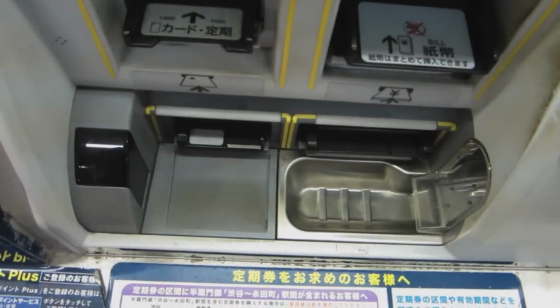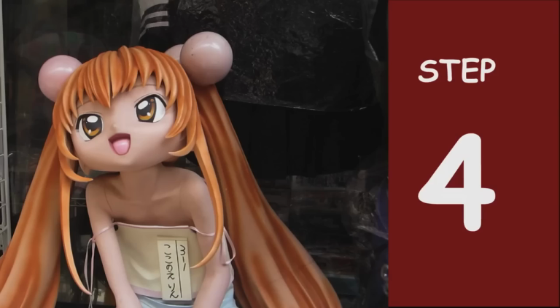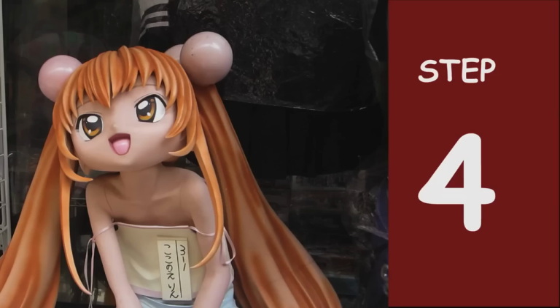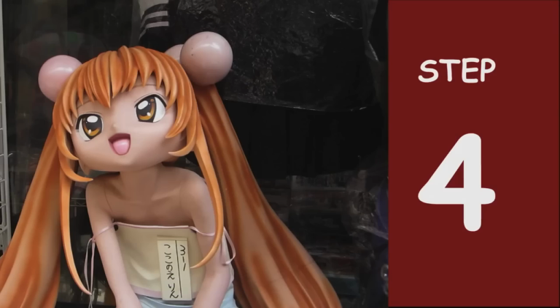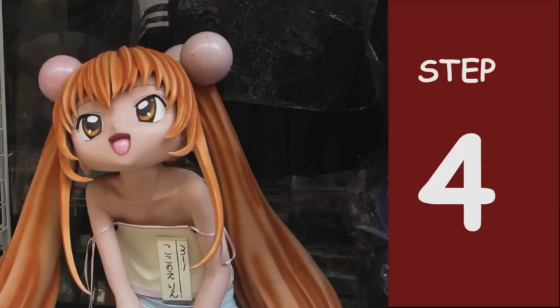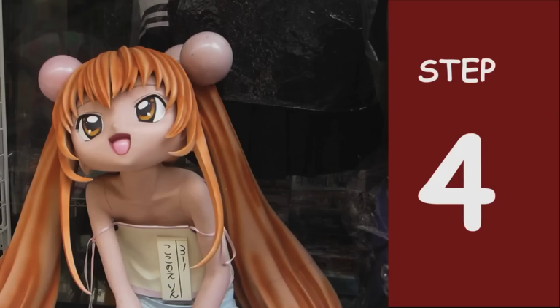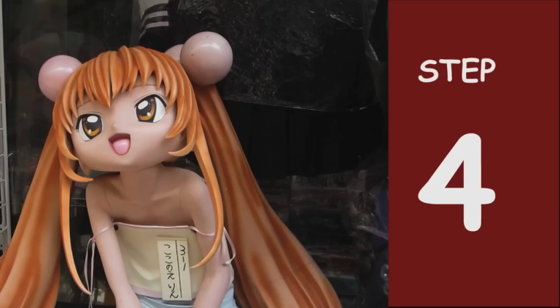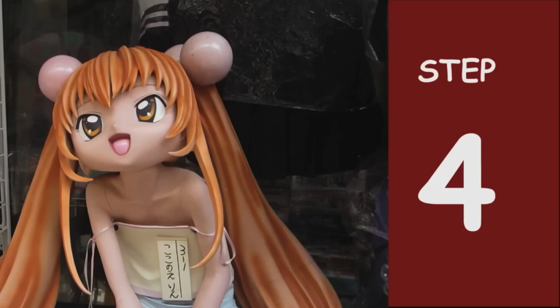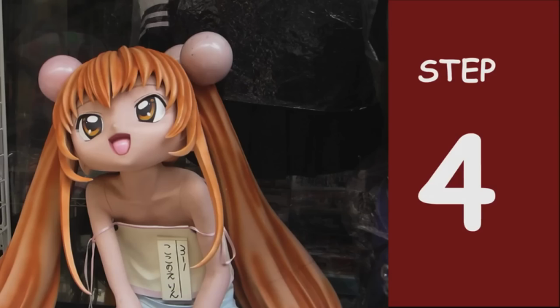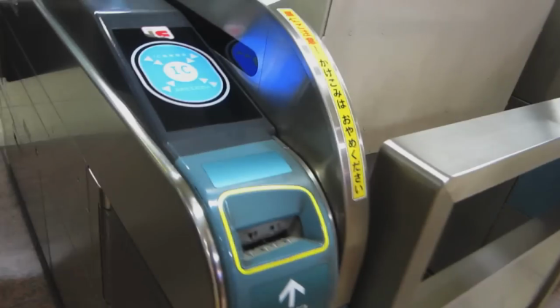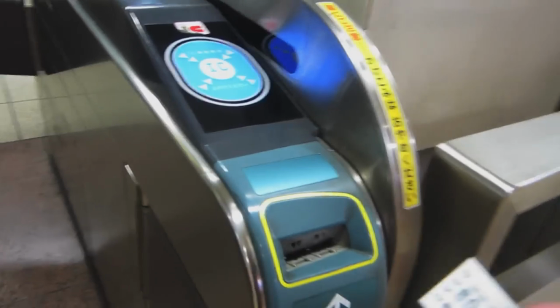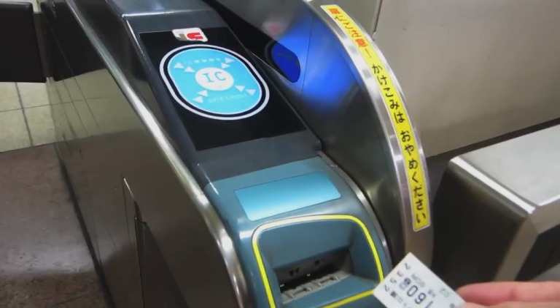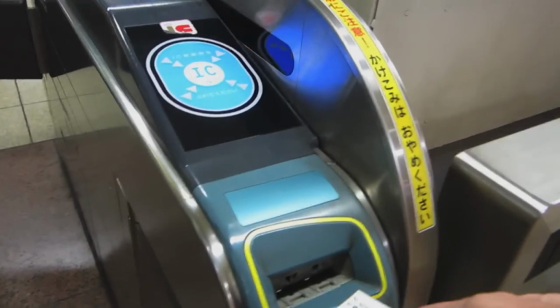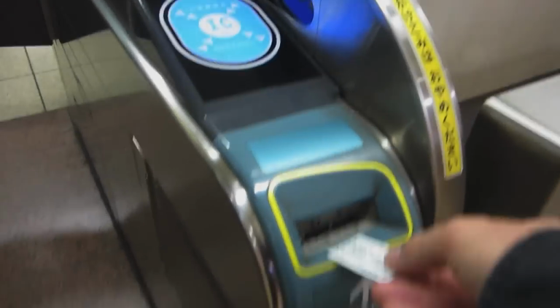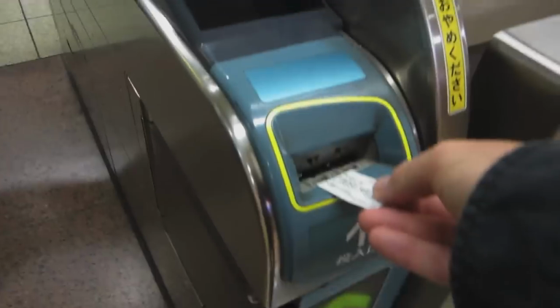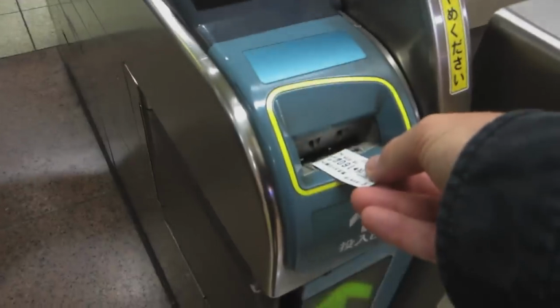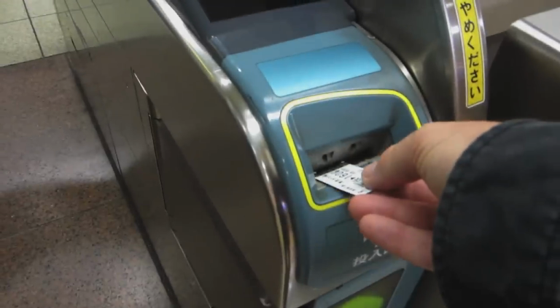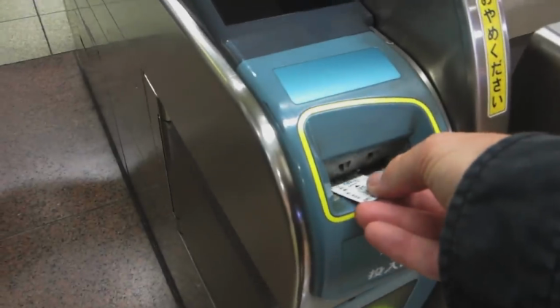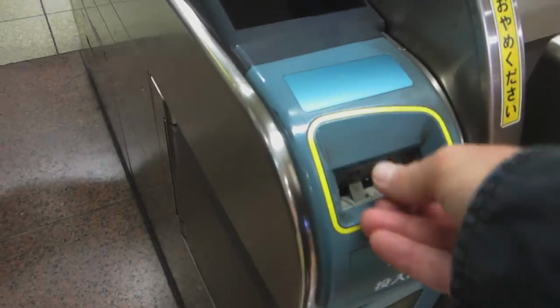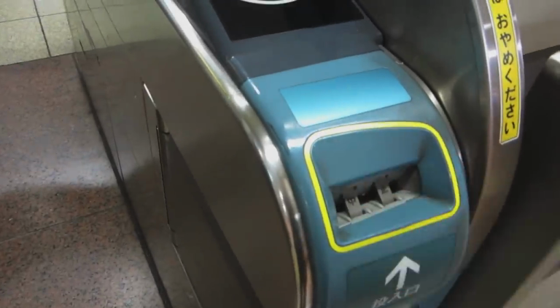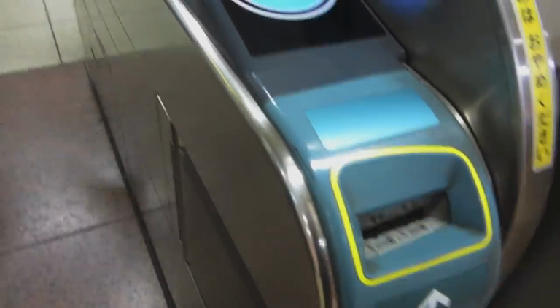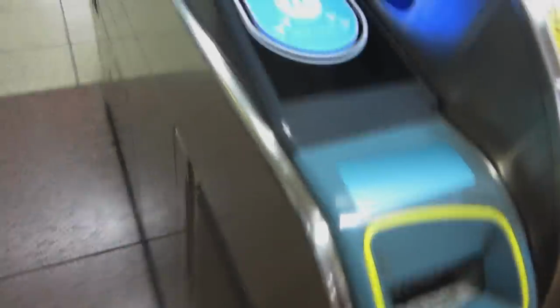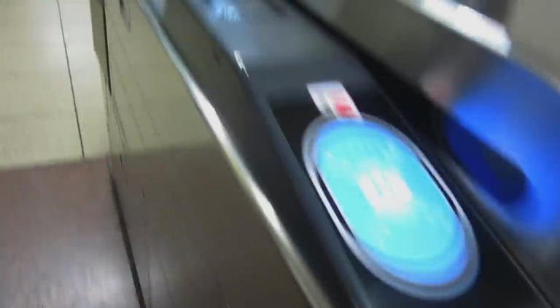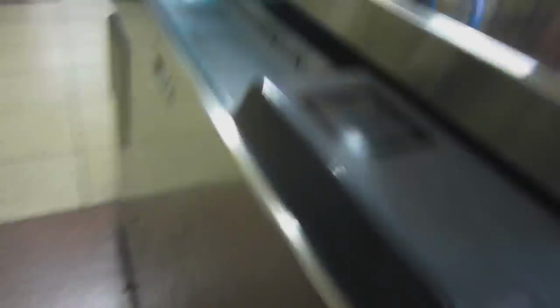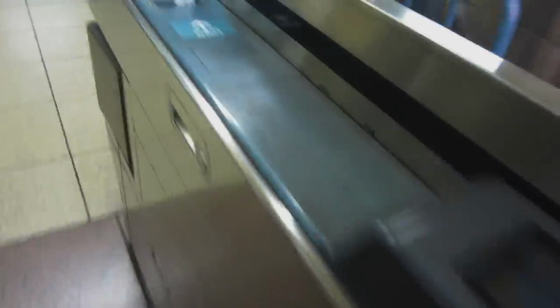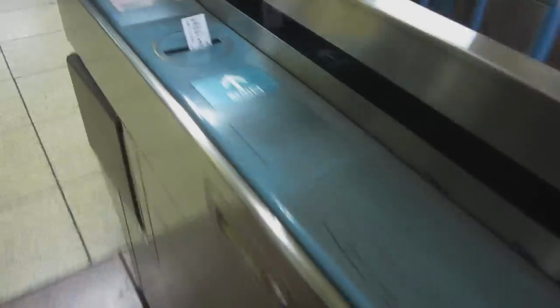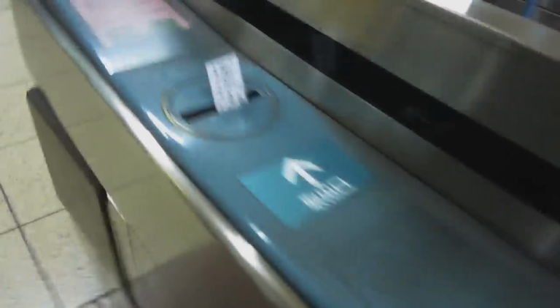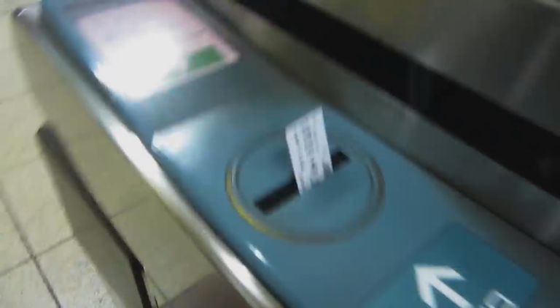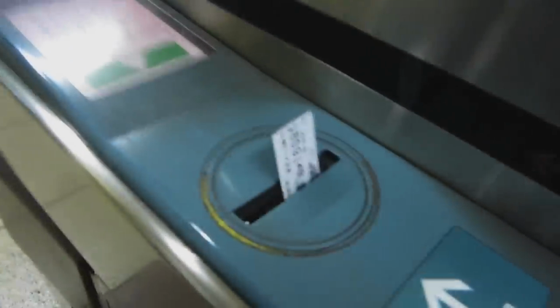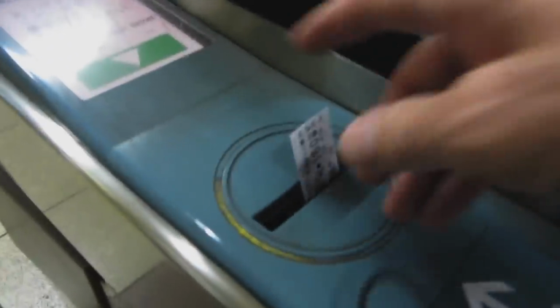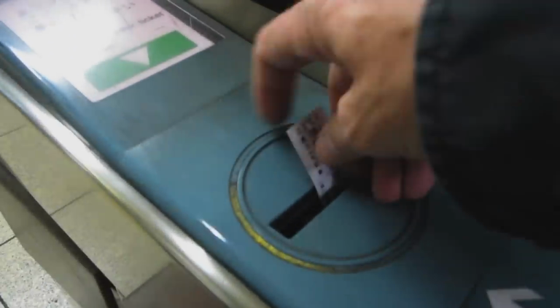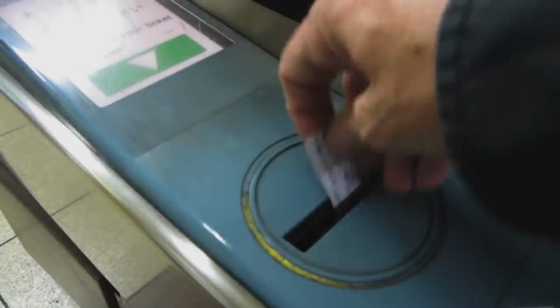Step 4: Approach the turnstile, insert your ticket, and retrieve it as you walk through.